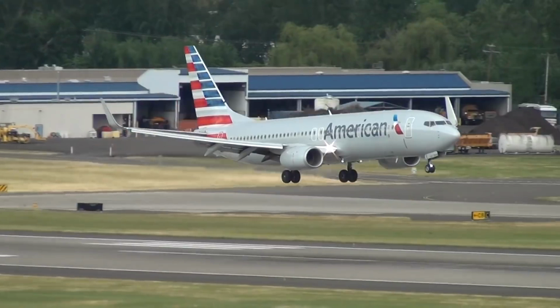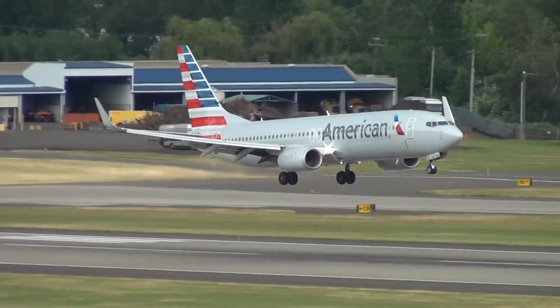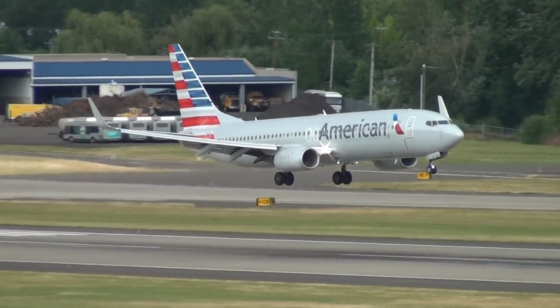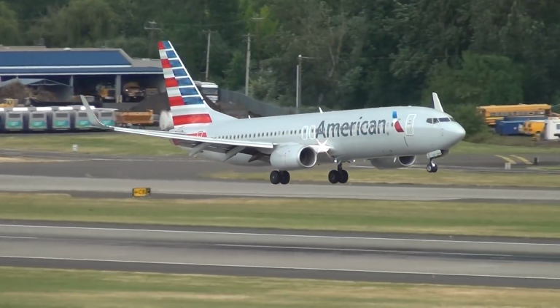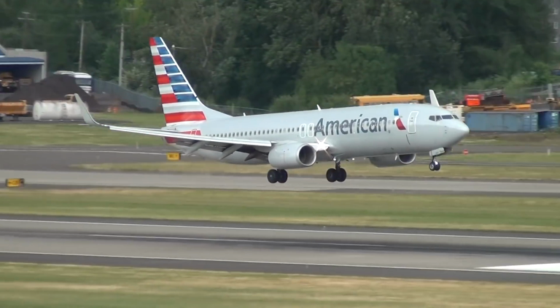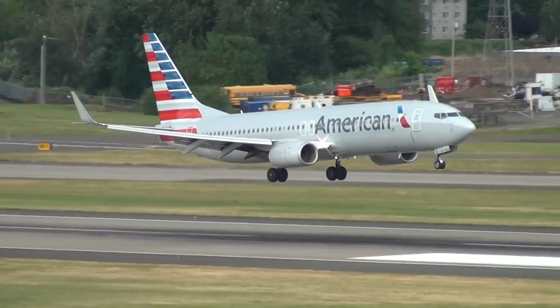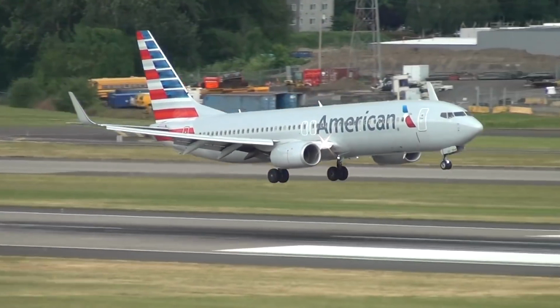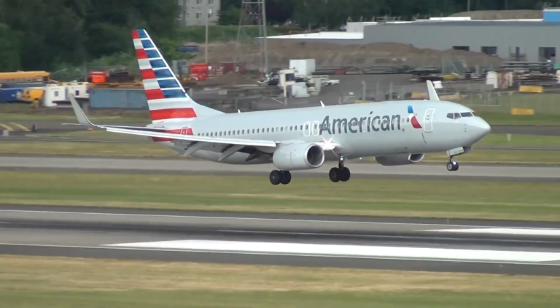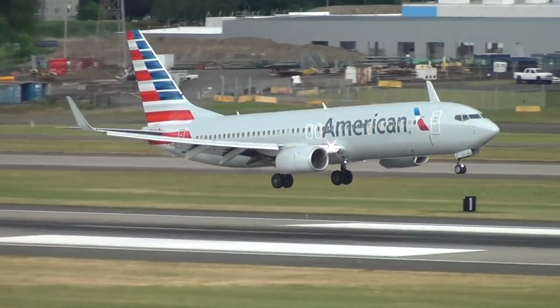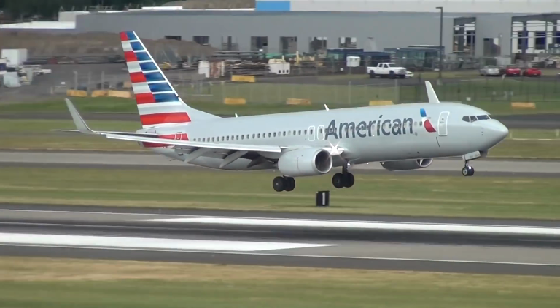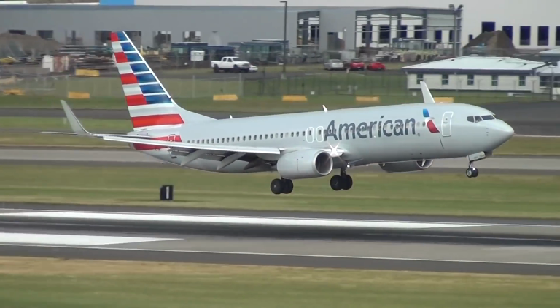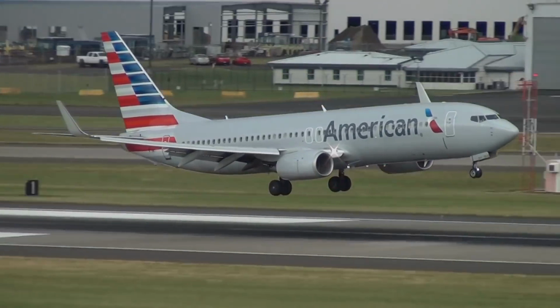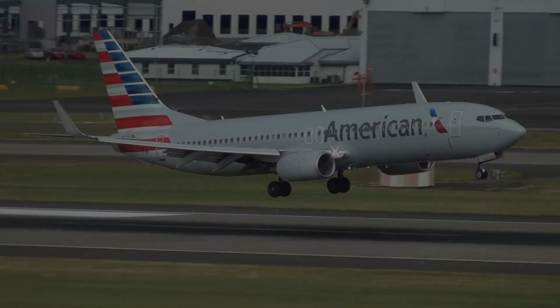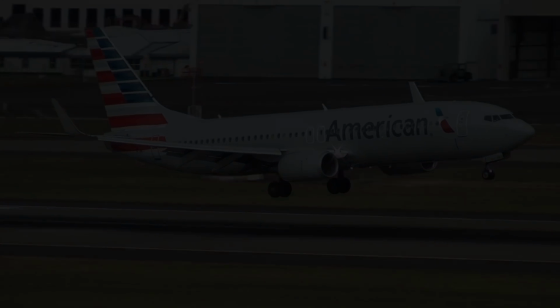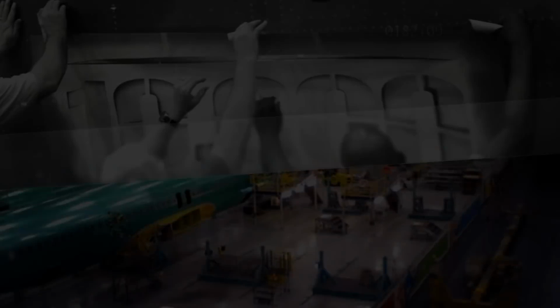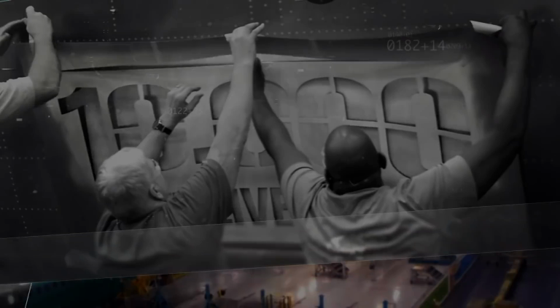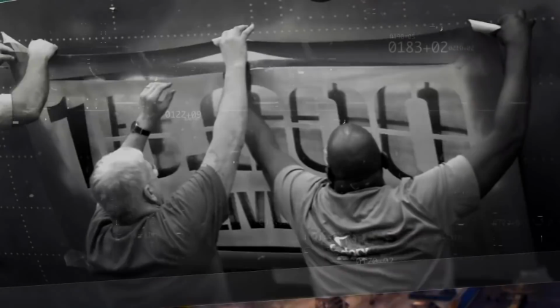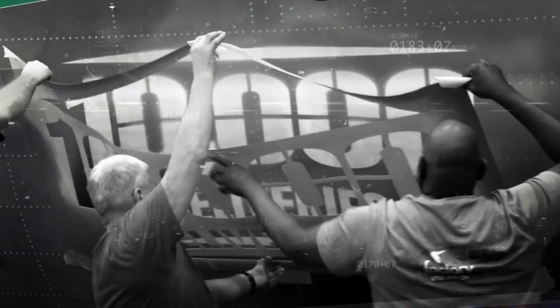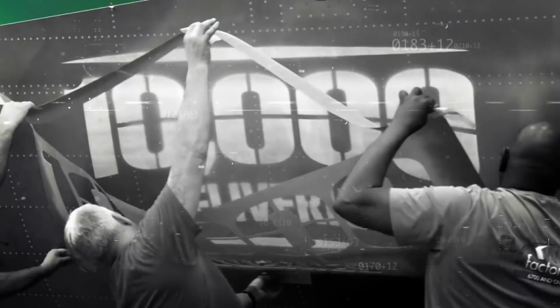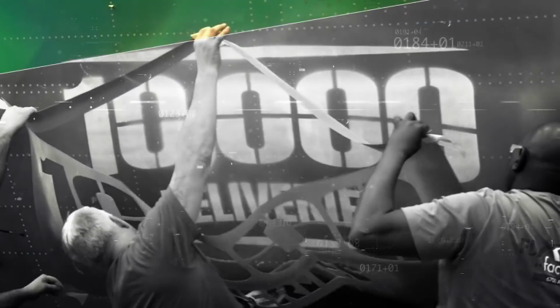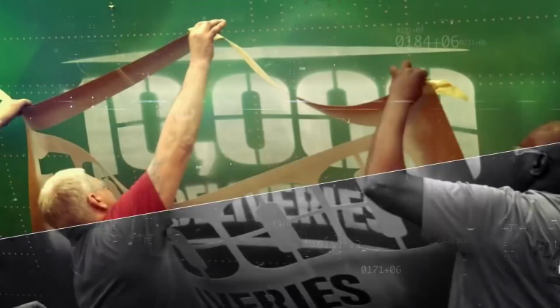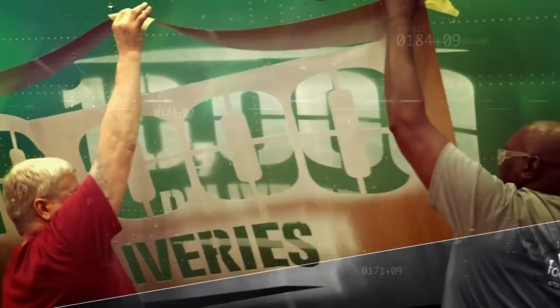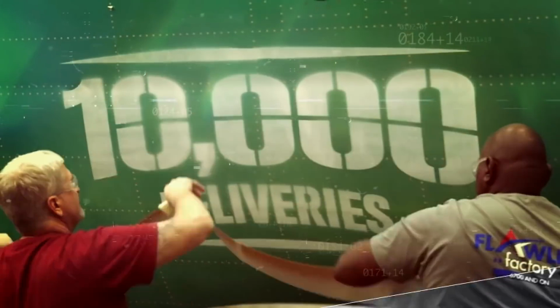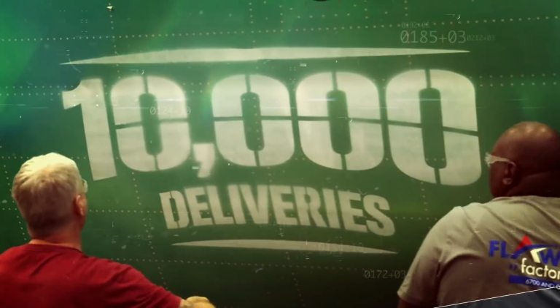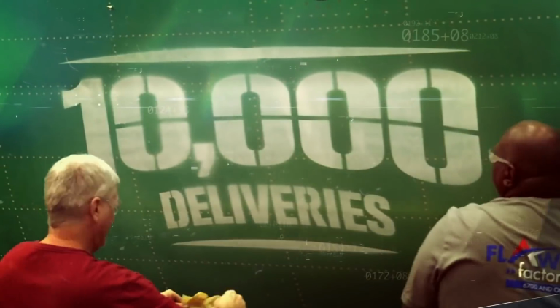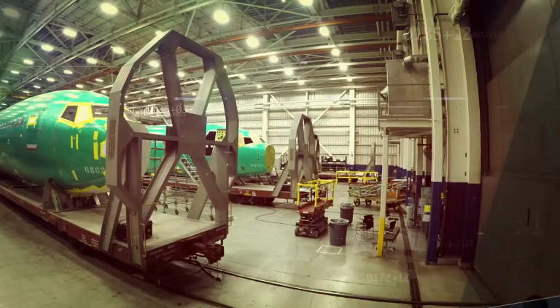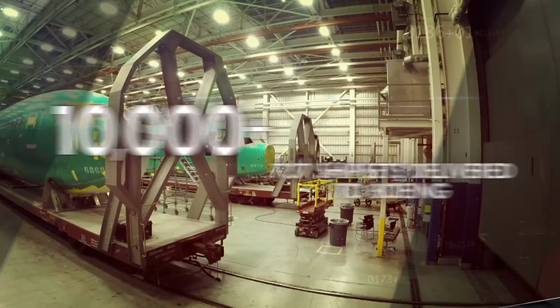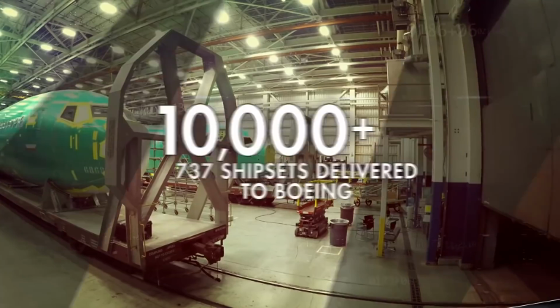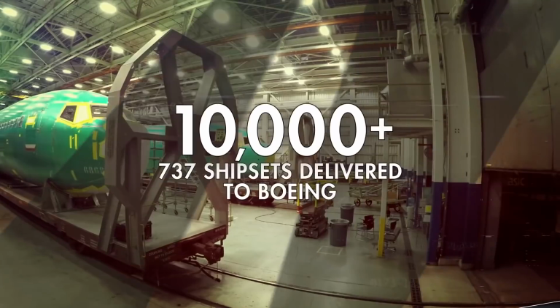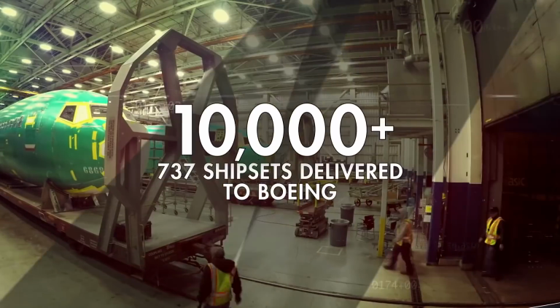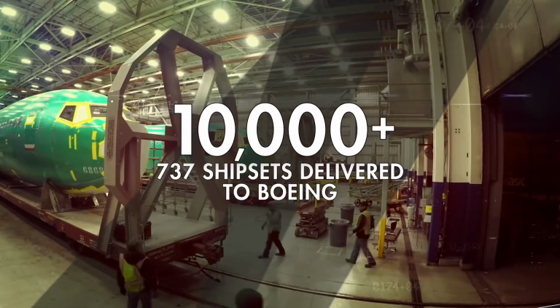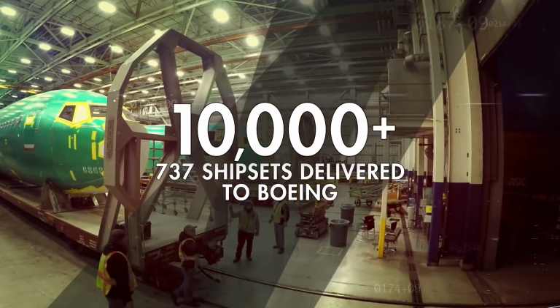In February 2018, the fuselage of Boeing's 10,000th production arrived in Renton by rail.